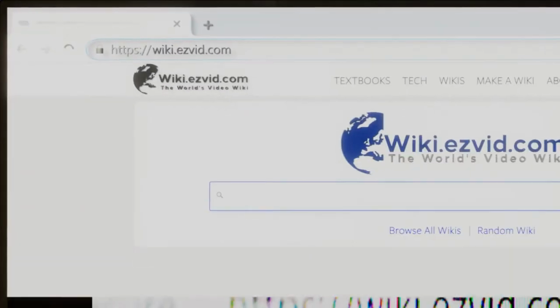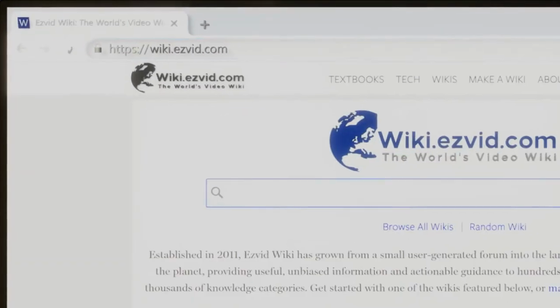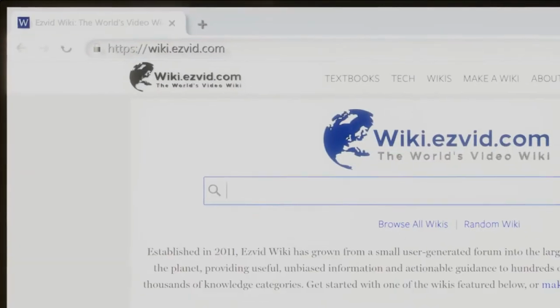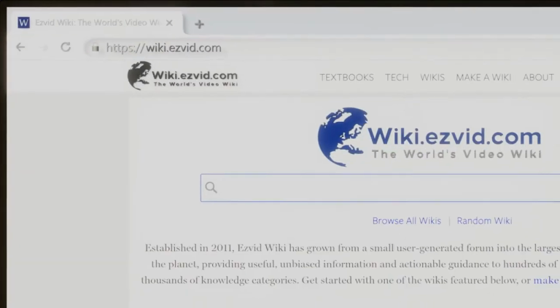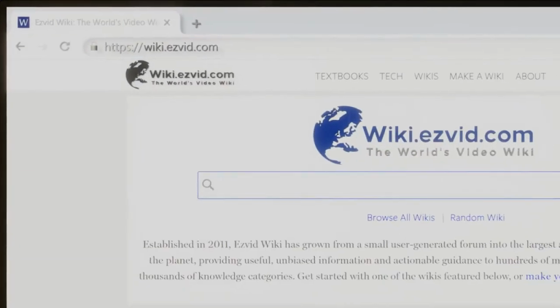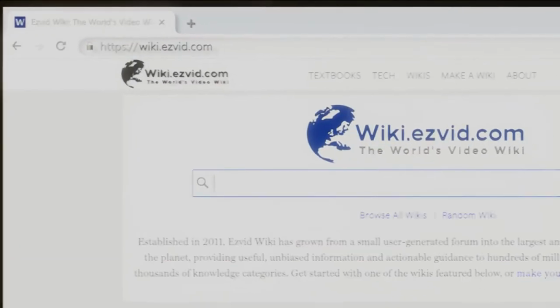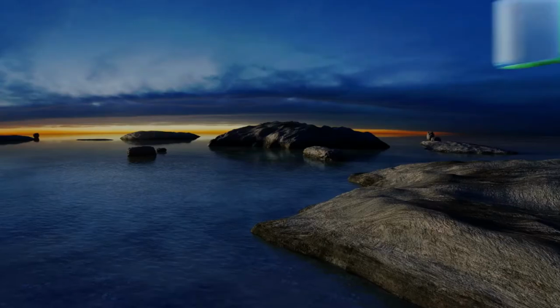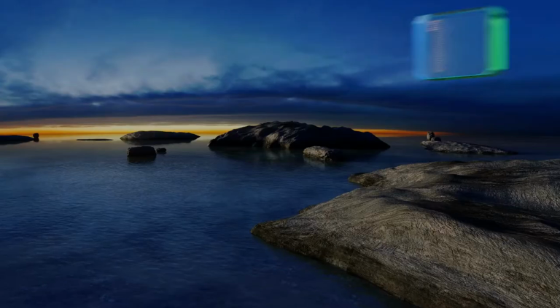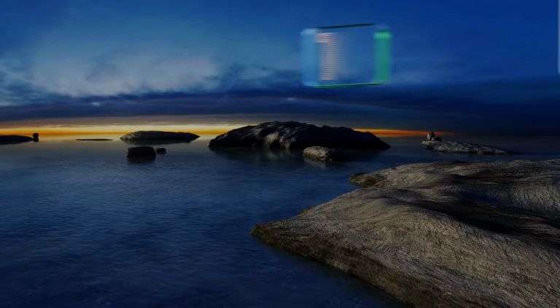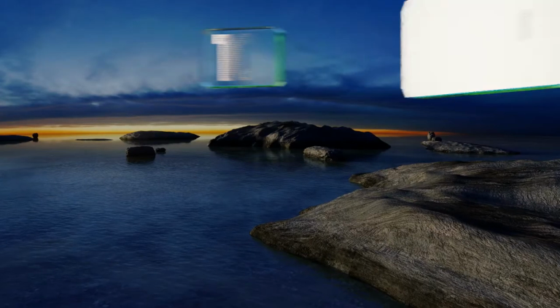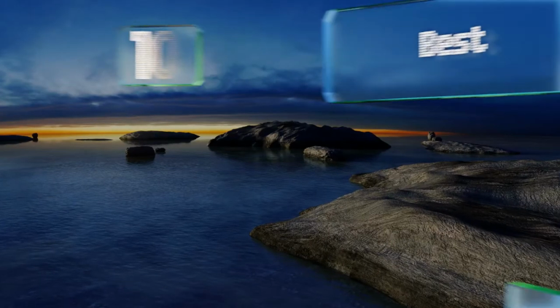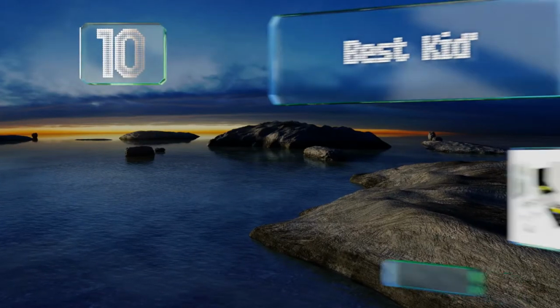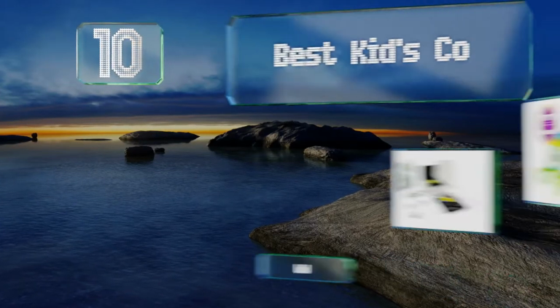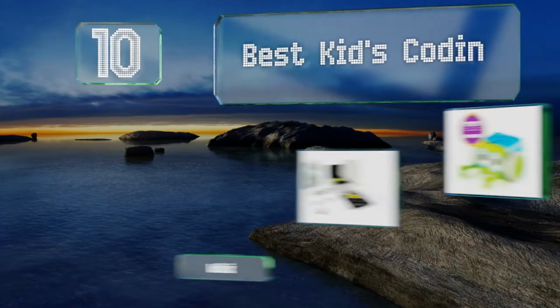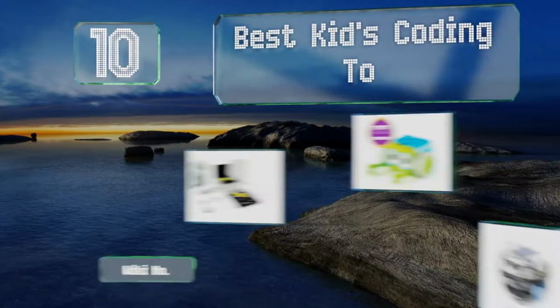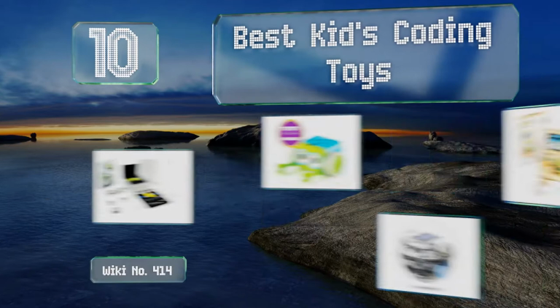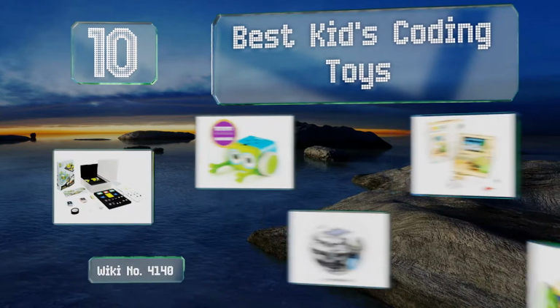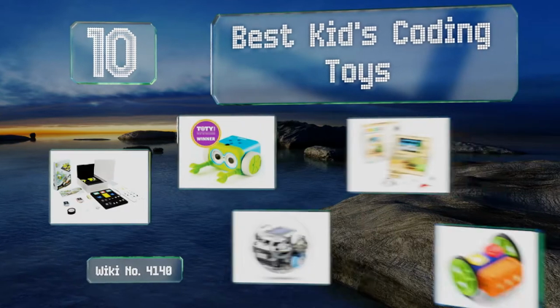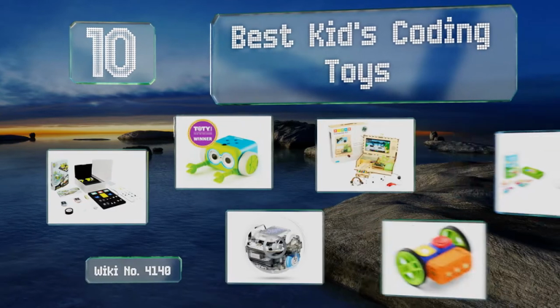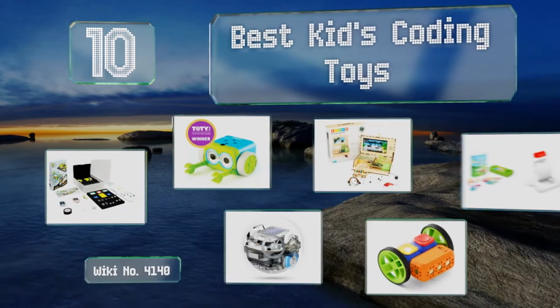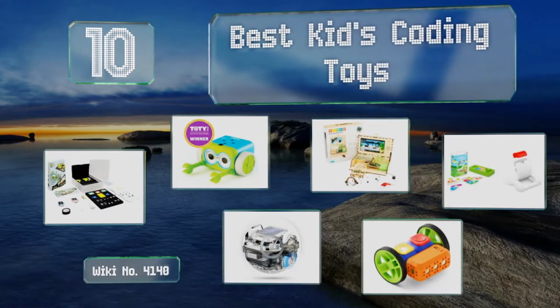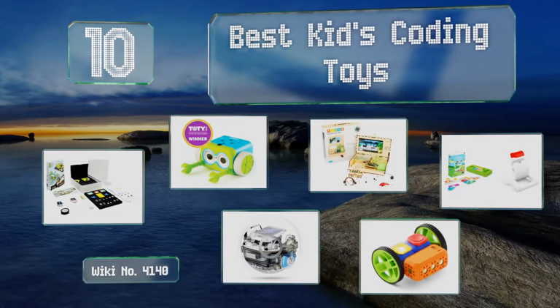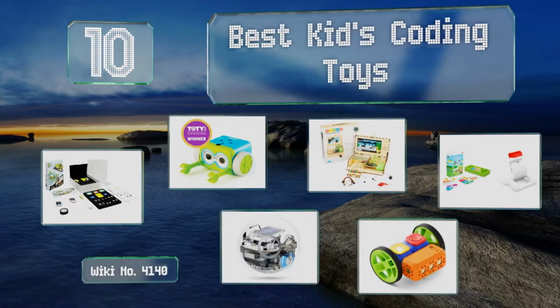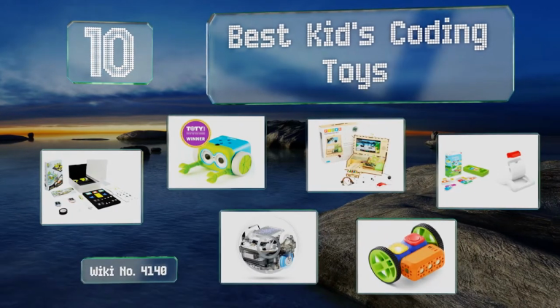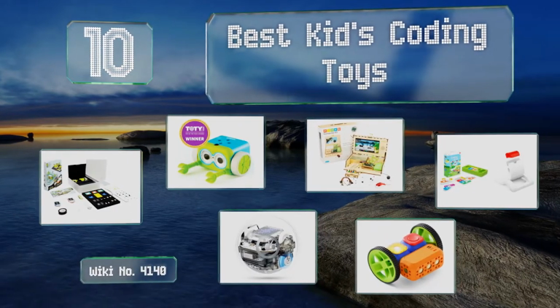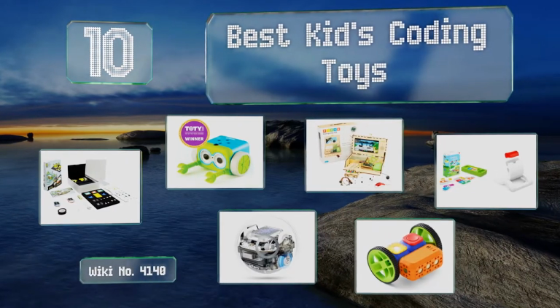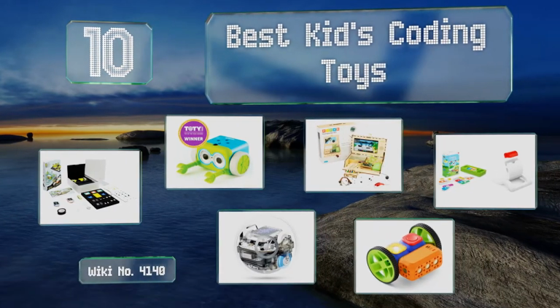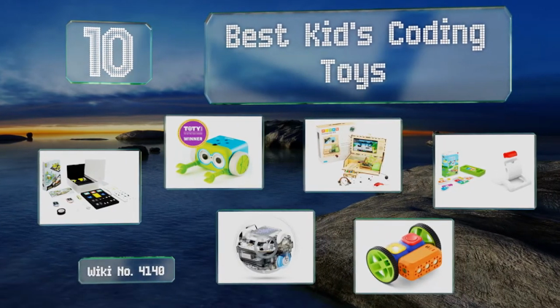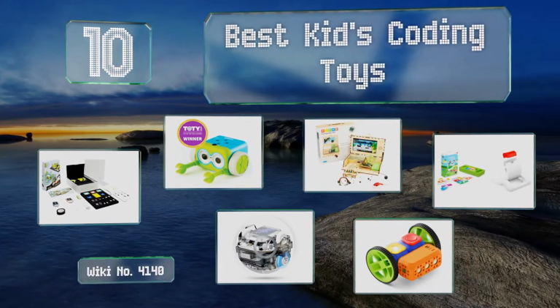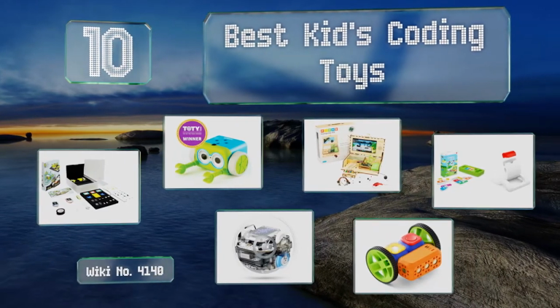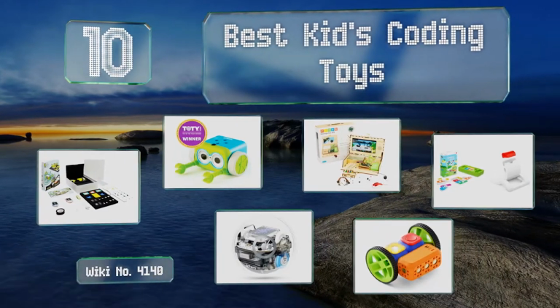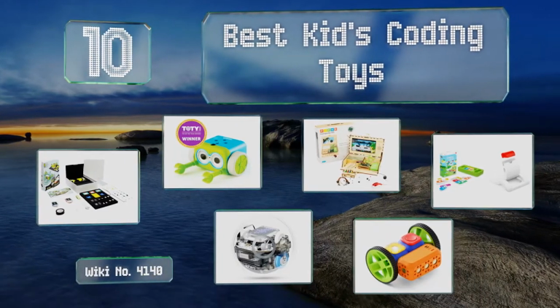EasyVid presents the 10 best kids coding toys. Let's get started with the list.